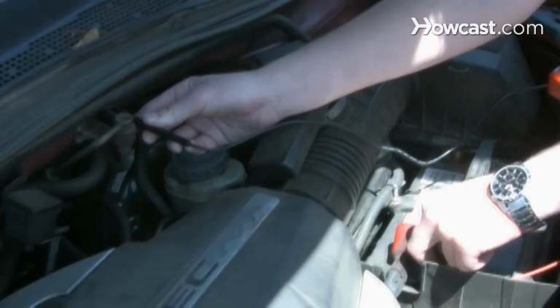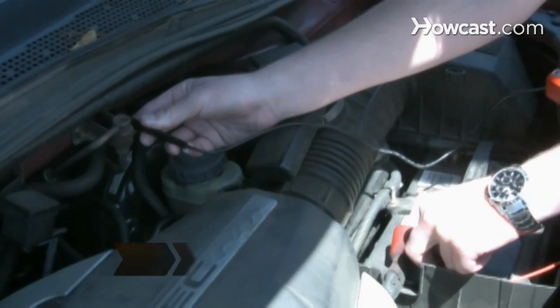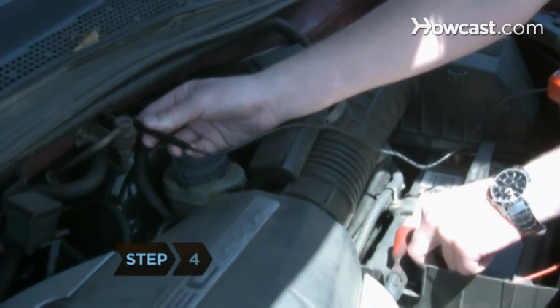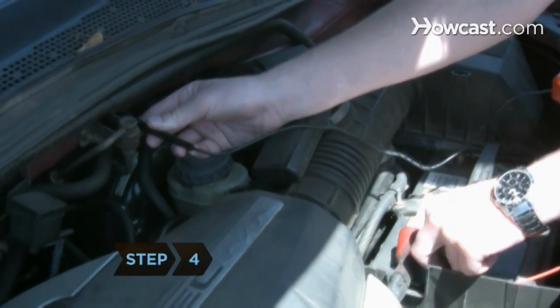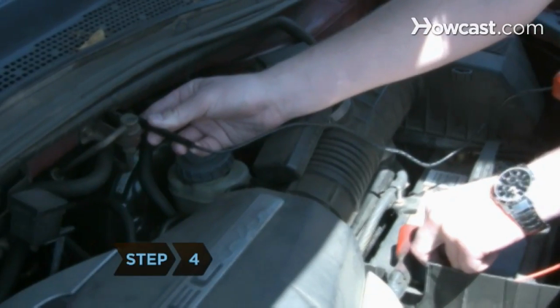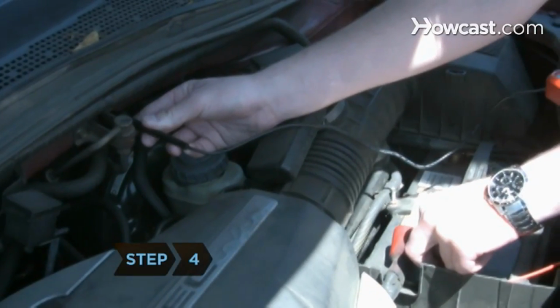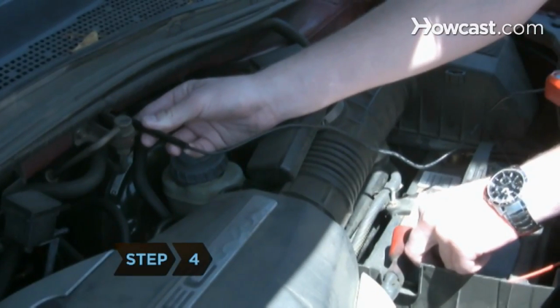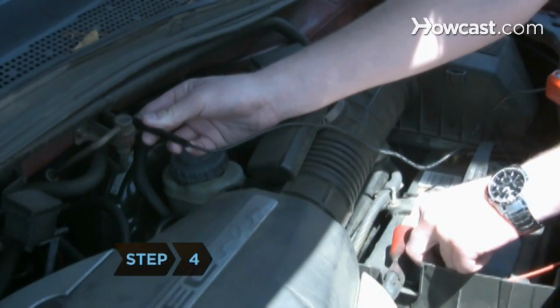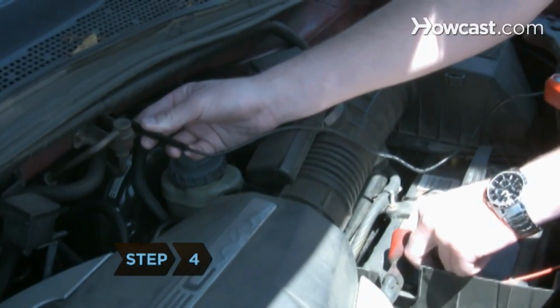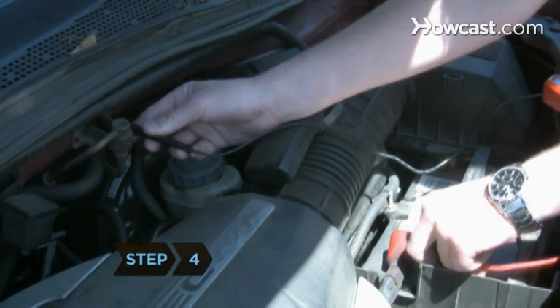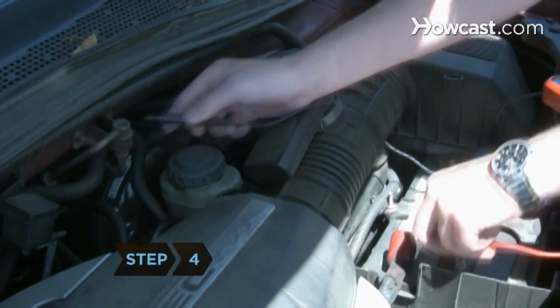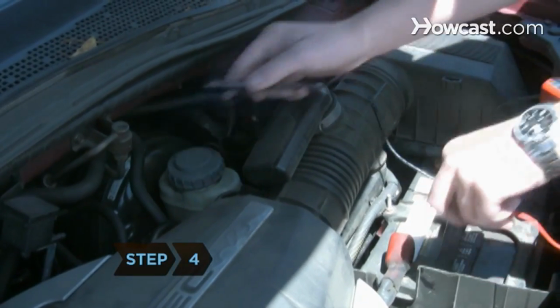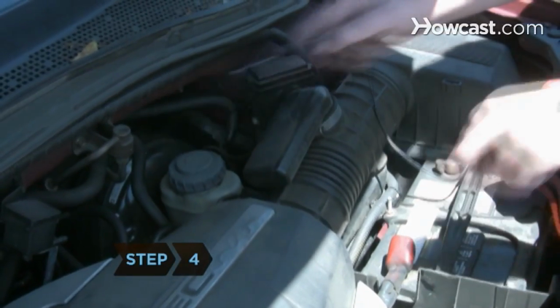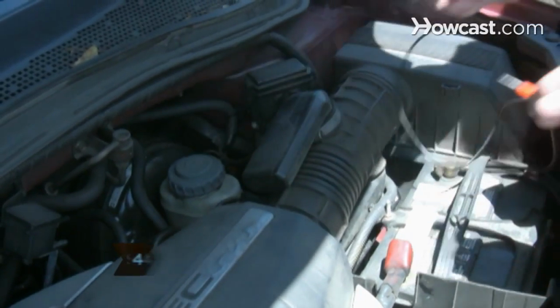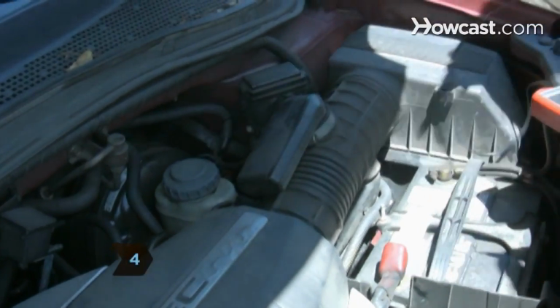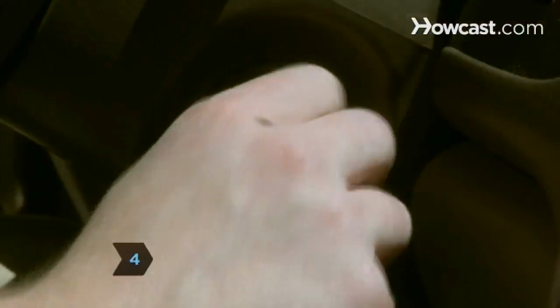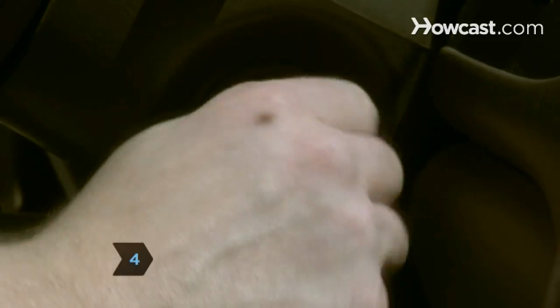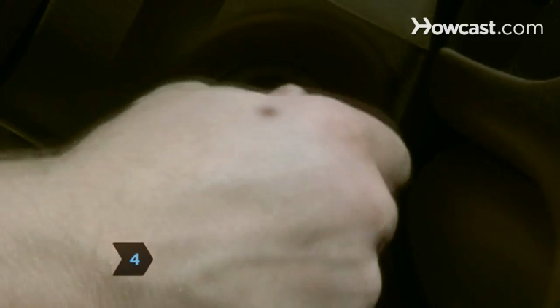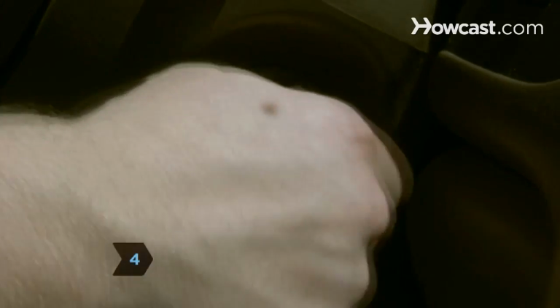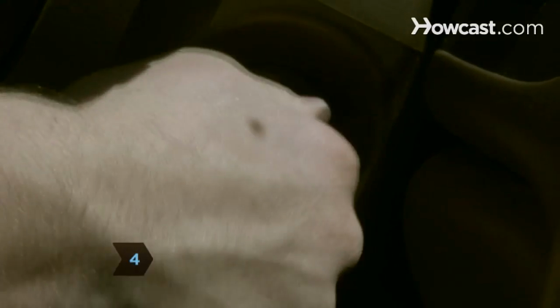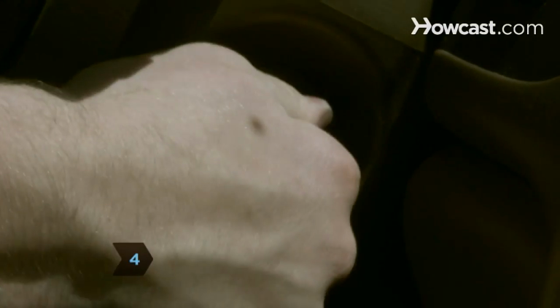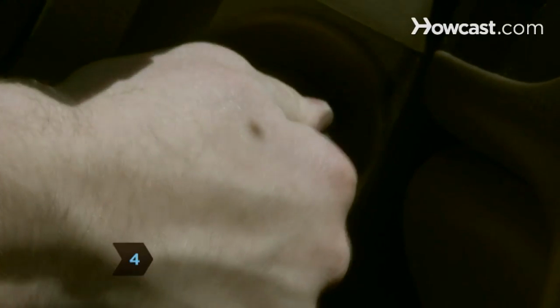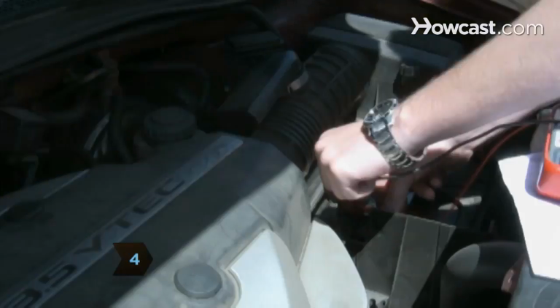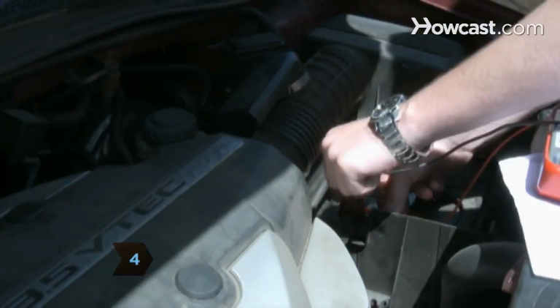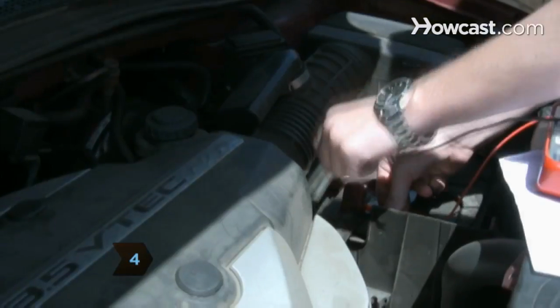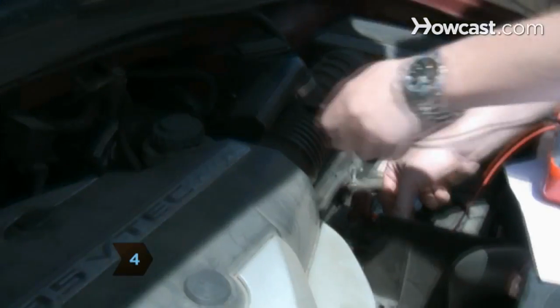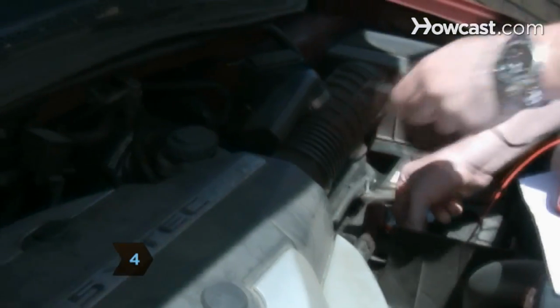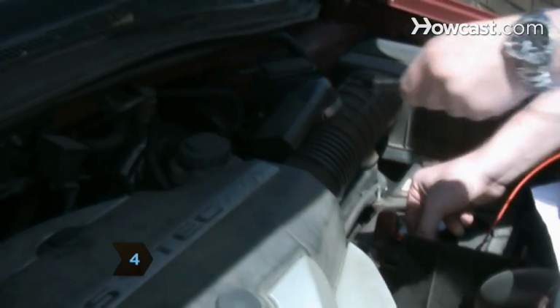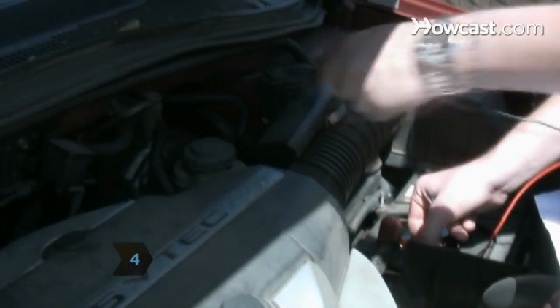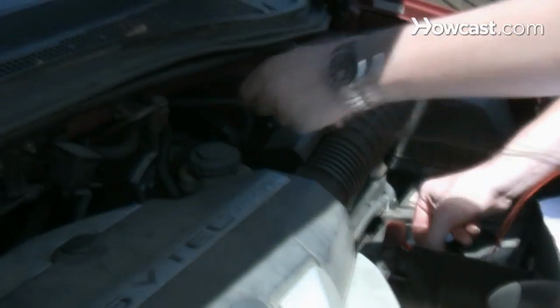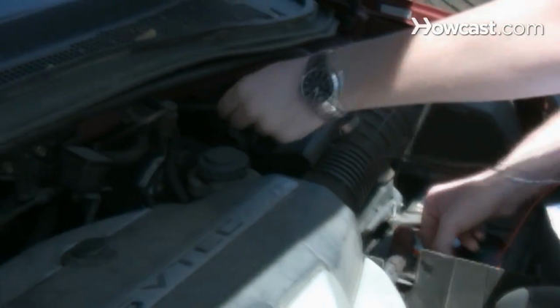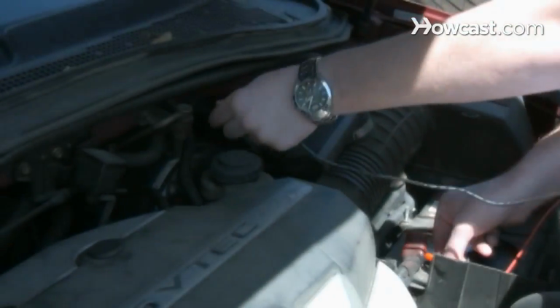Step 4. Disconnect all wires and turn the engine on and reconnect the meter to the battery.